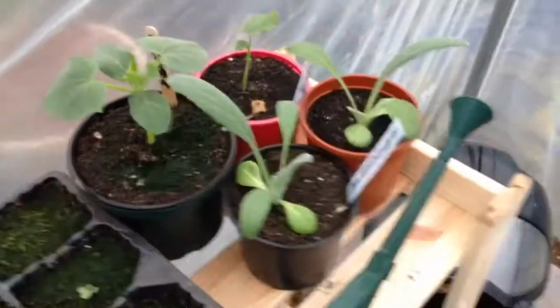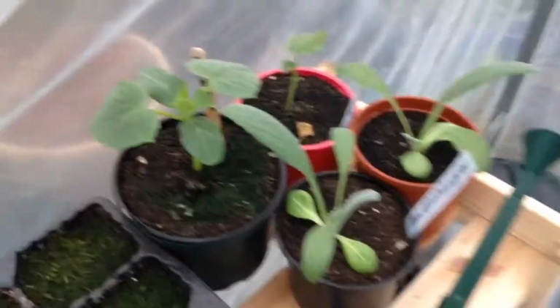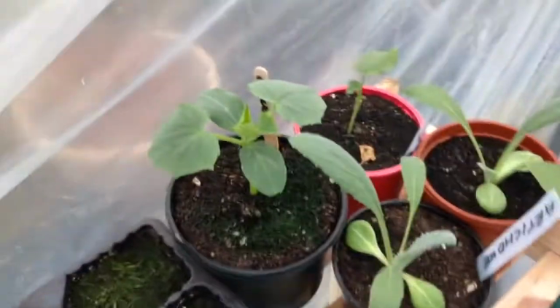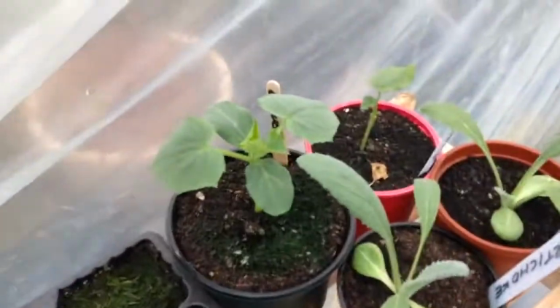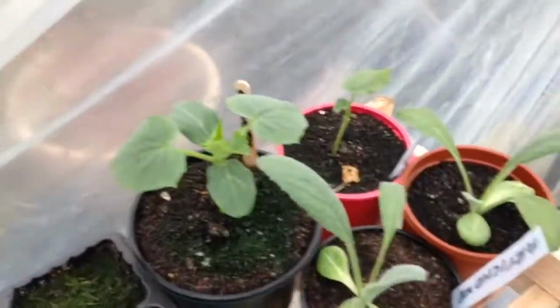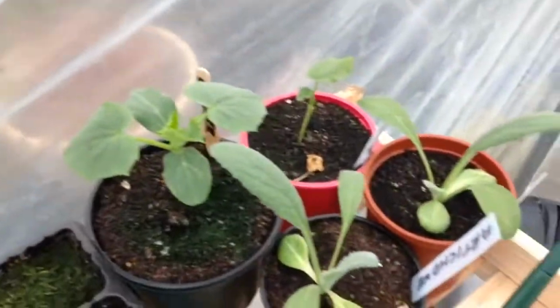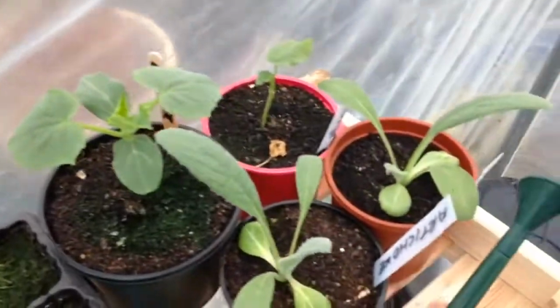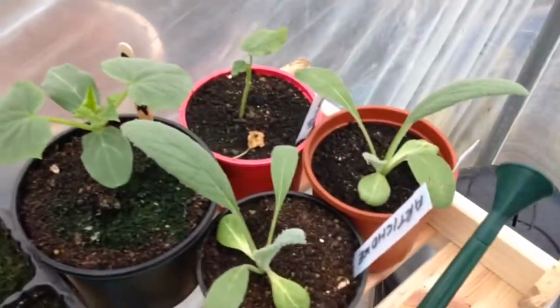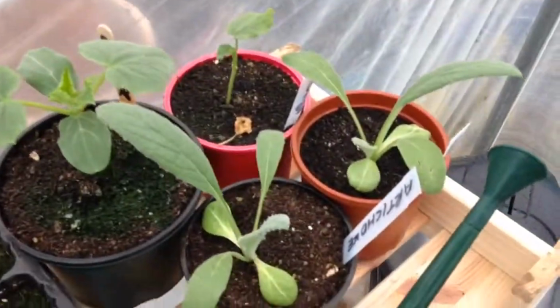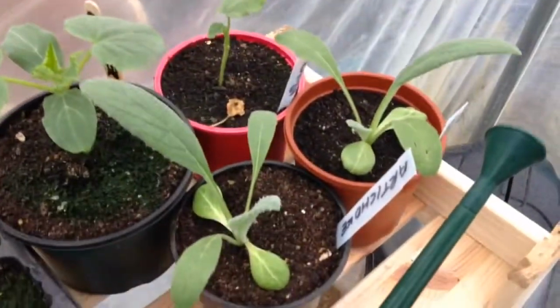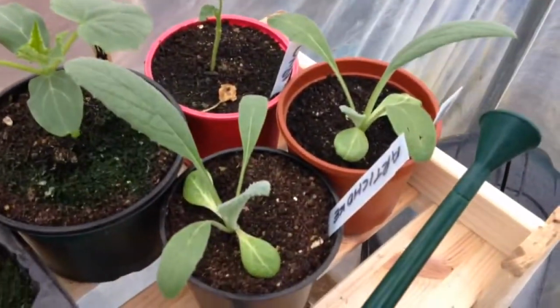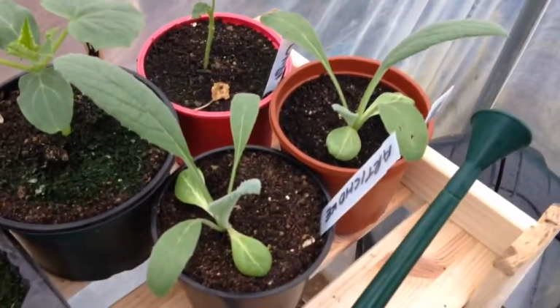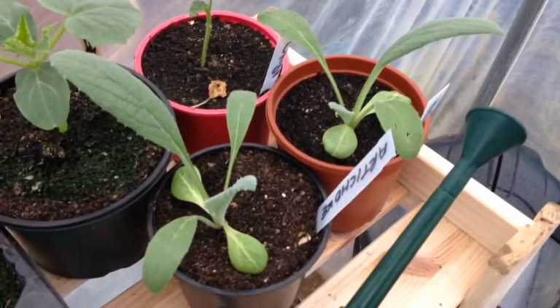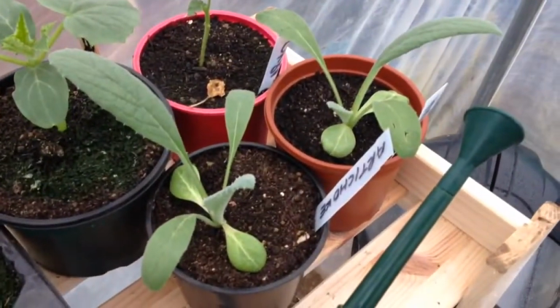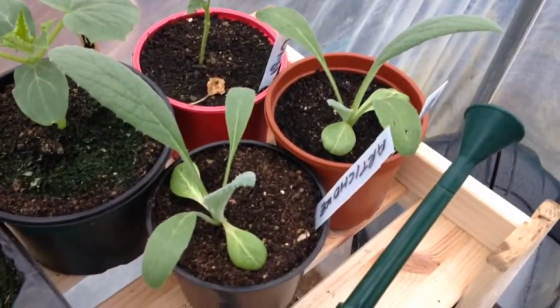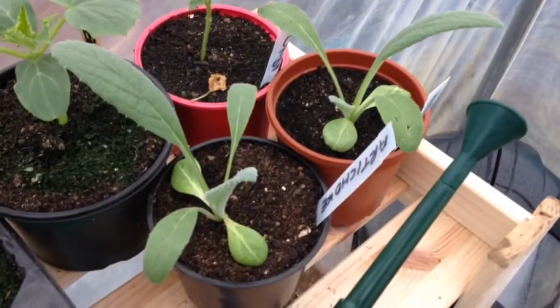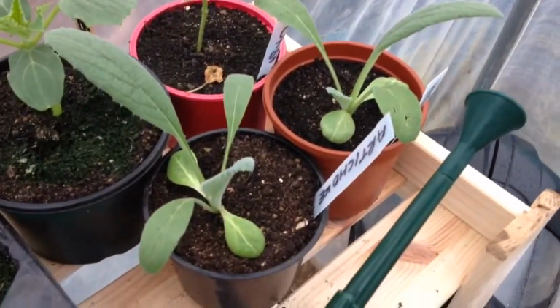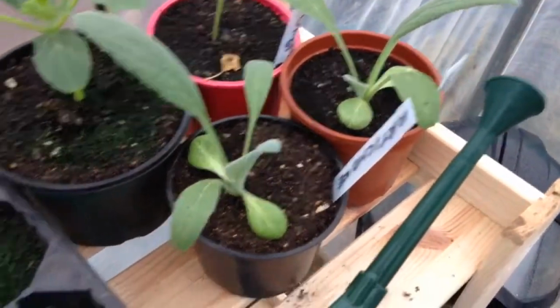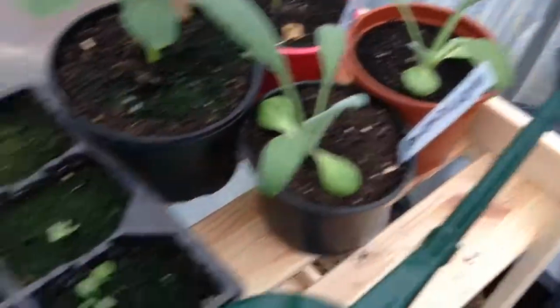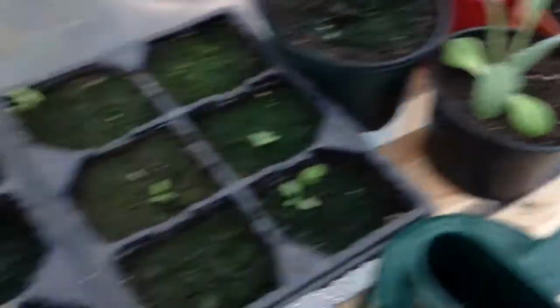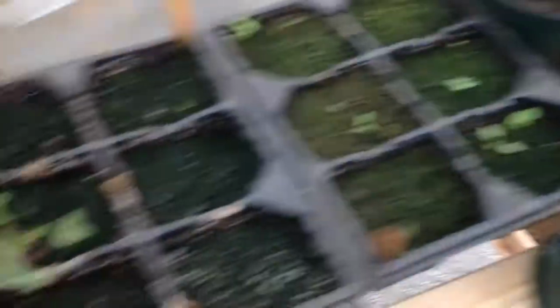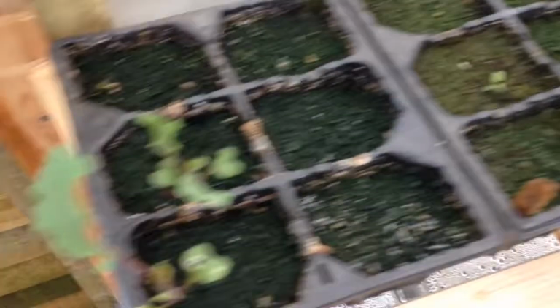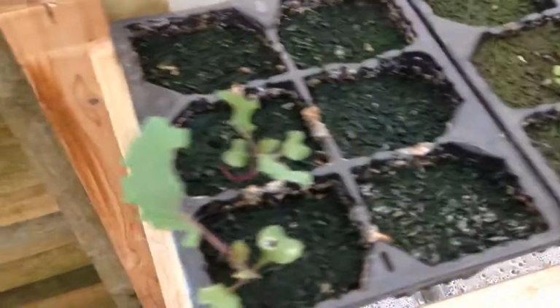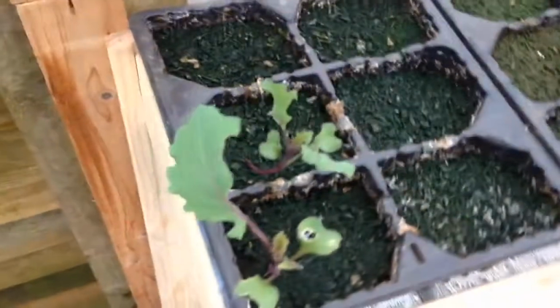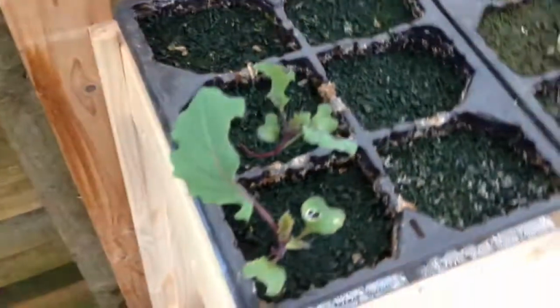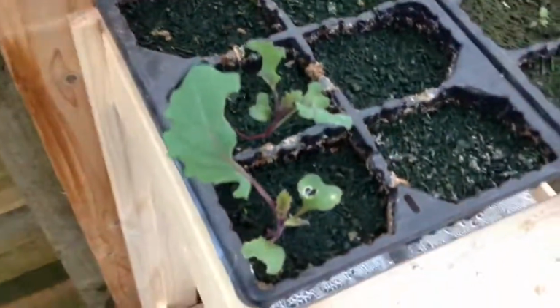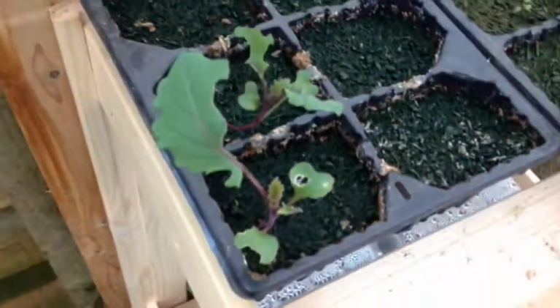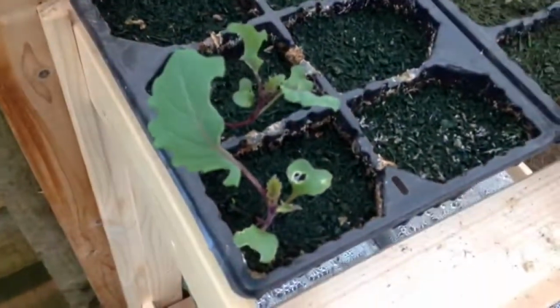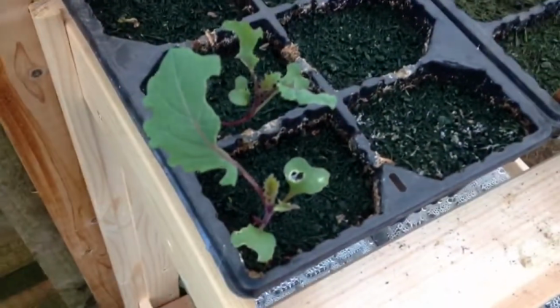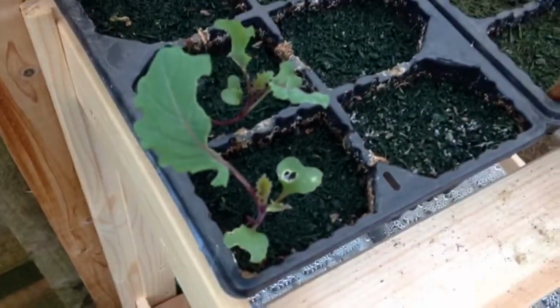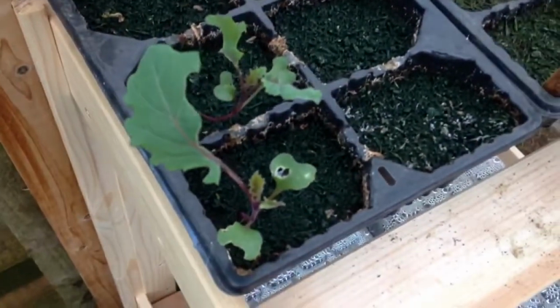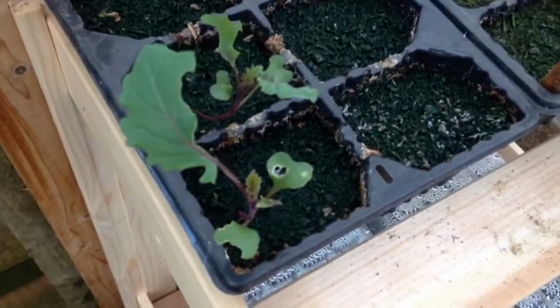A couple more cucumbers, and some more globe artichokes. A couple more kale or broccoli.